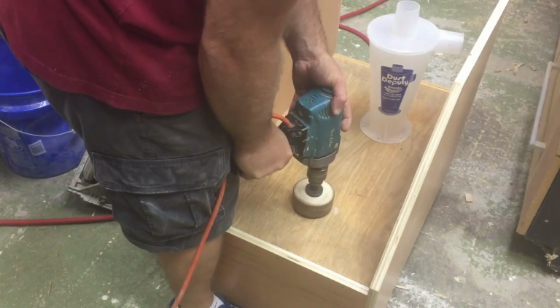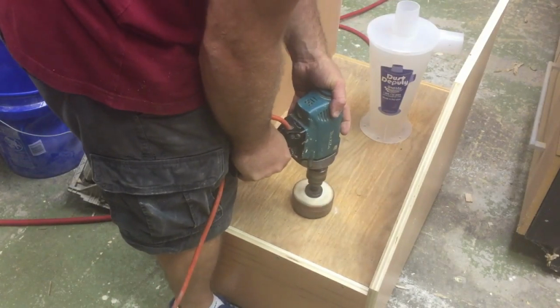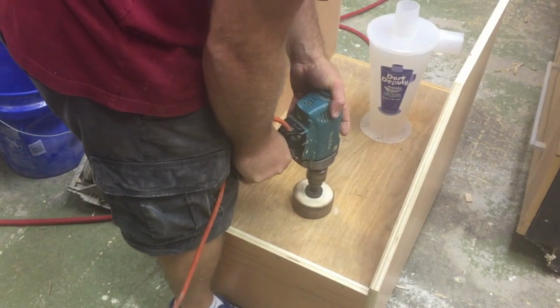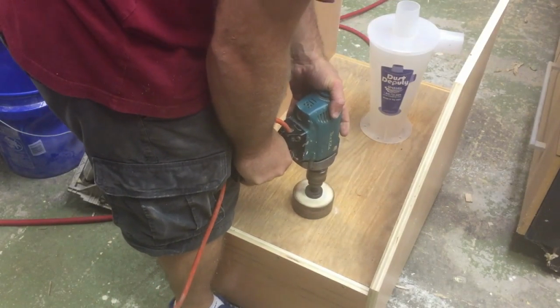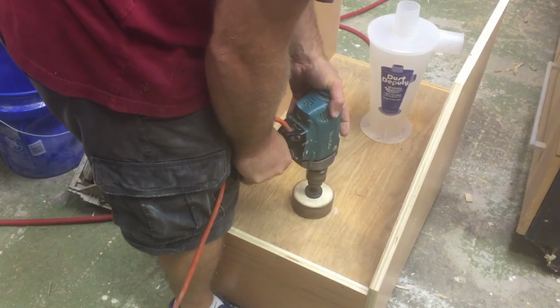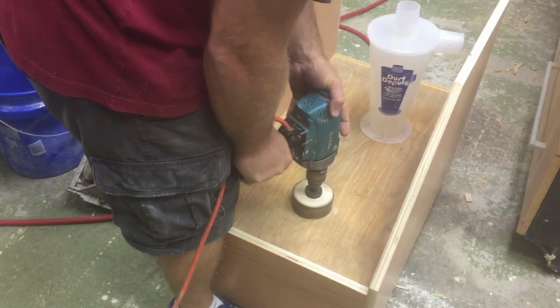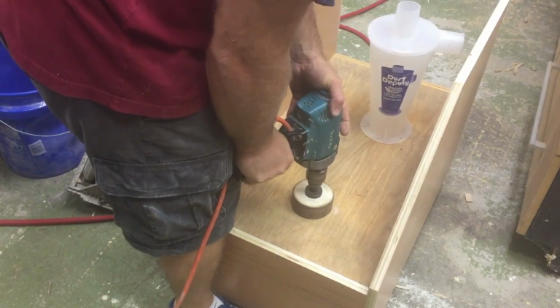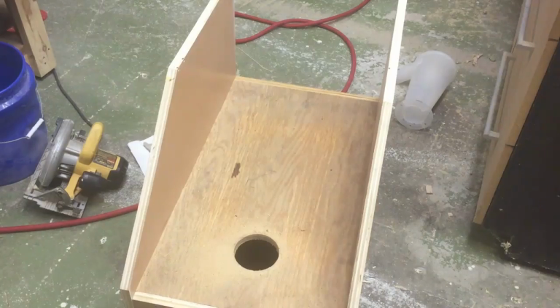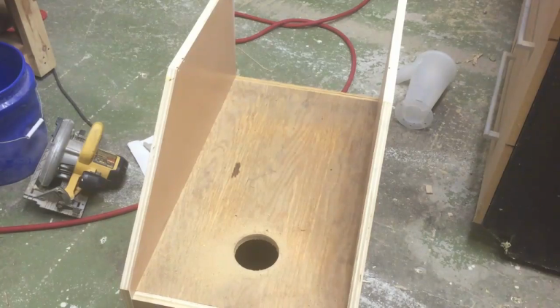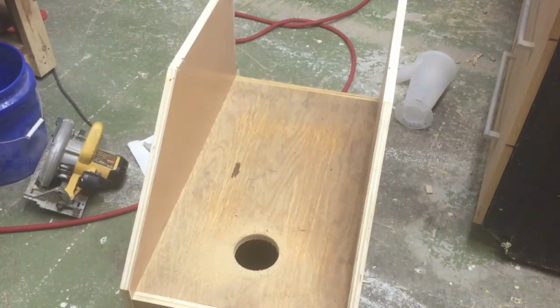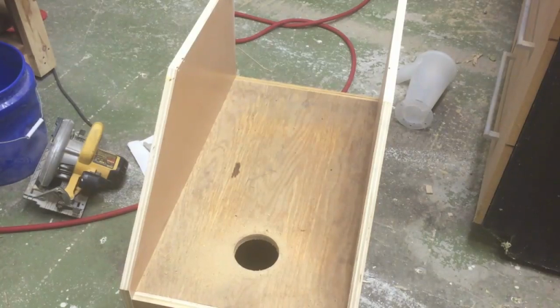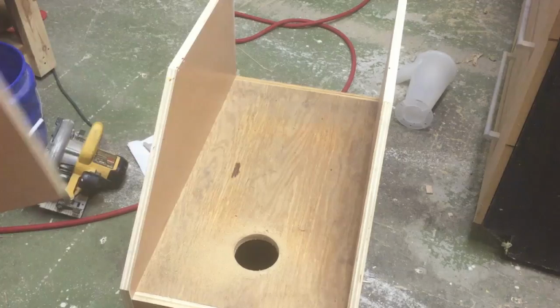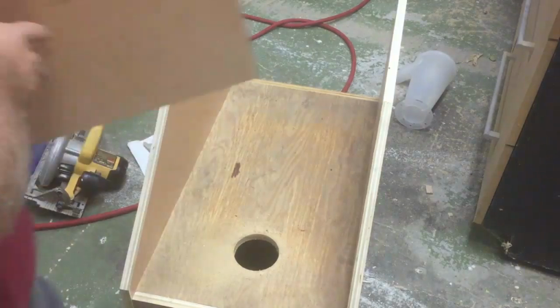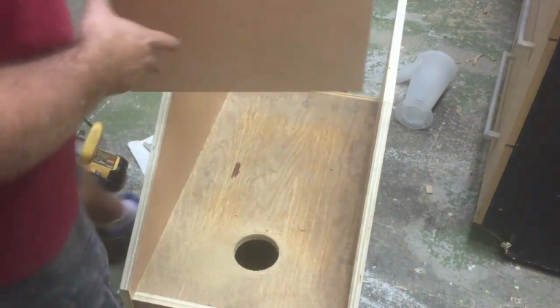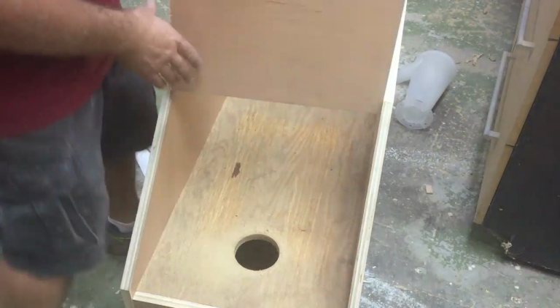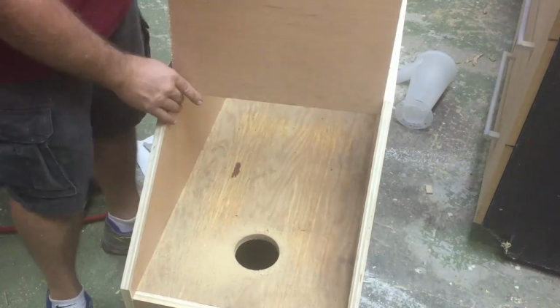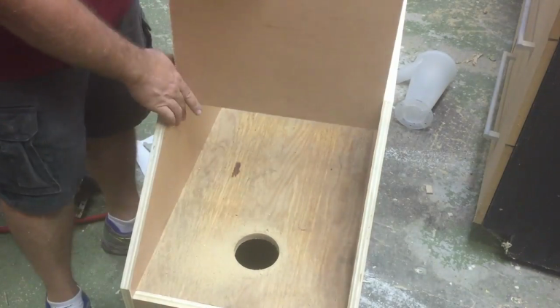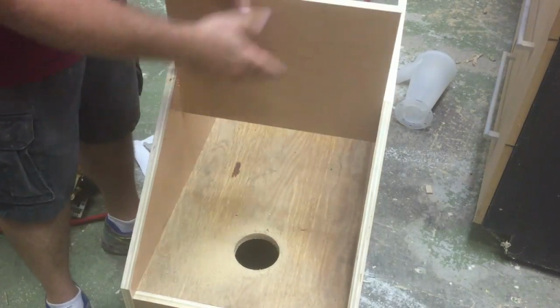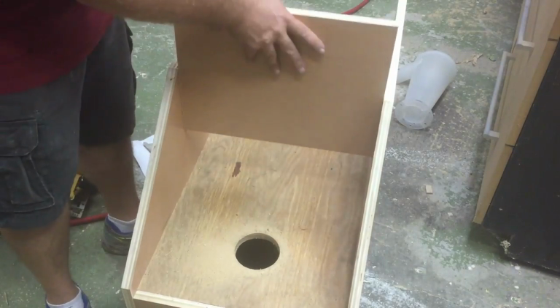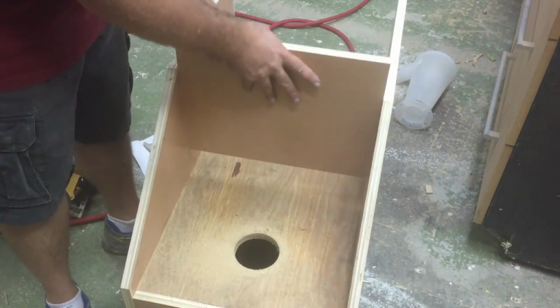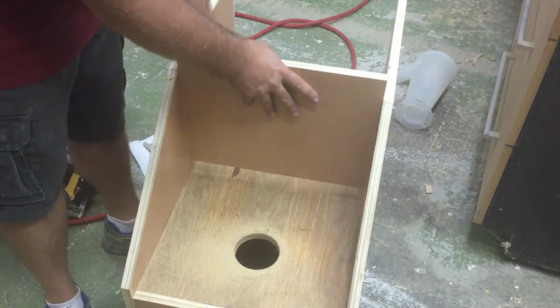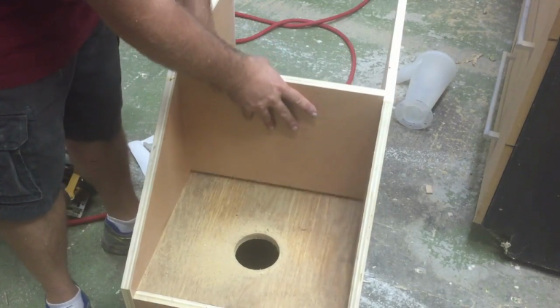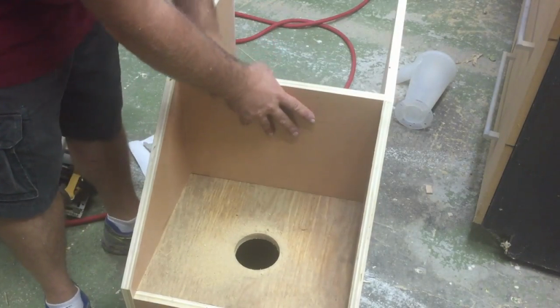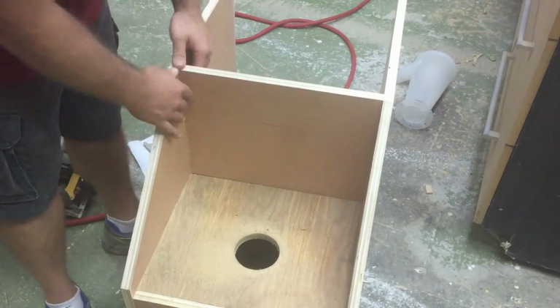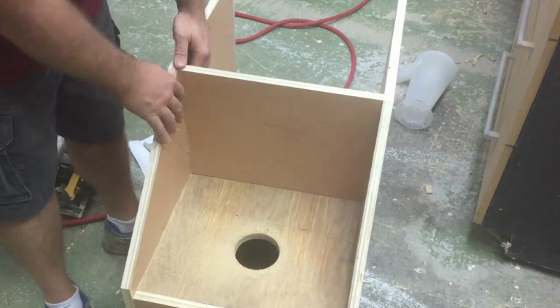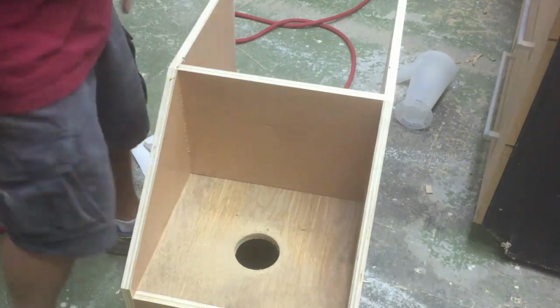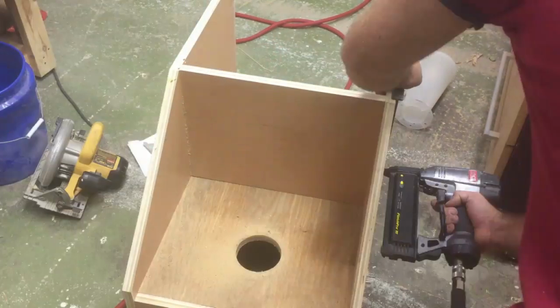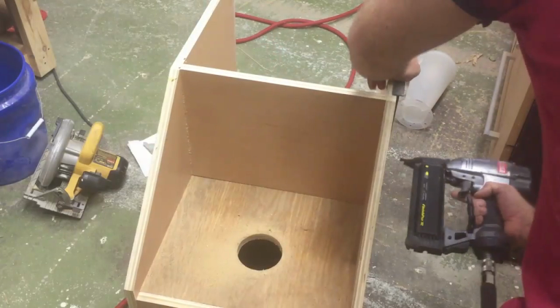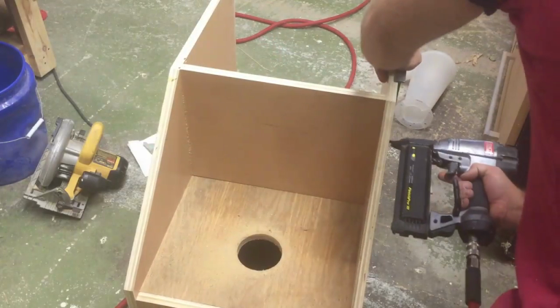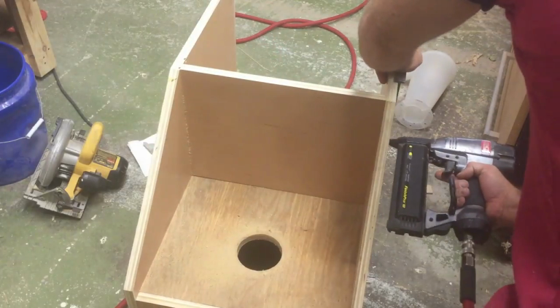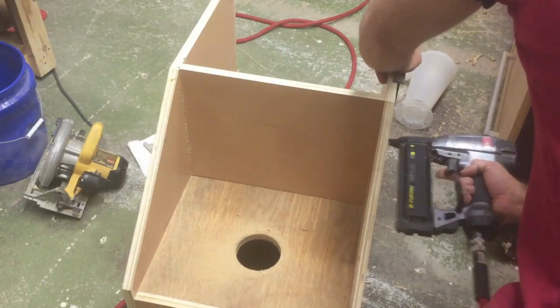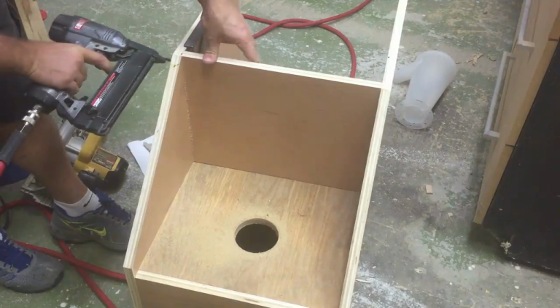I proceeded to drill a three-inch hole for the Dust Deputy to sit over top of, in order for the dust to fall down.